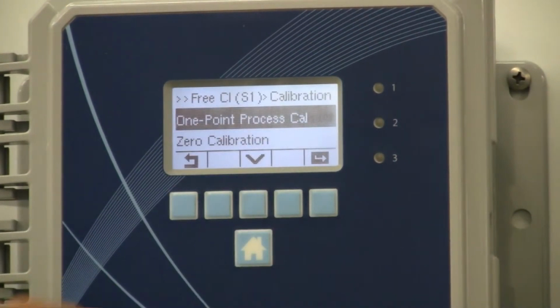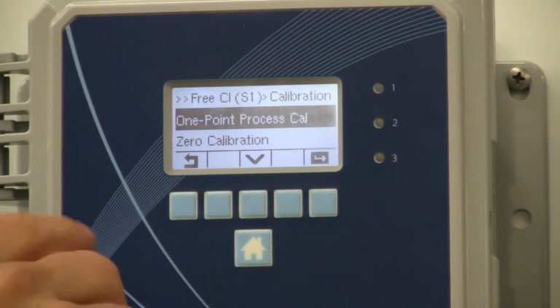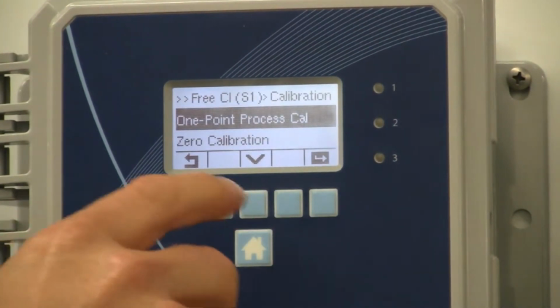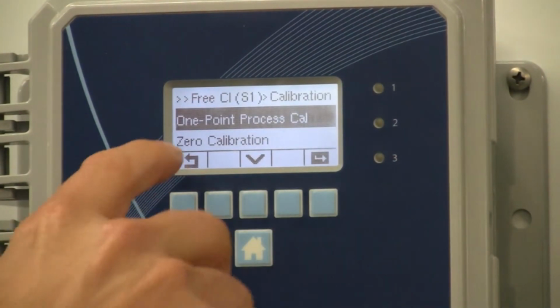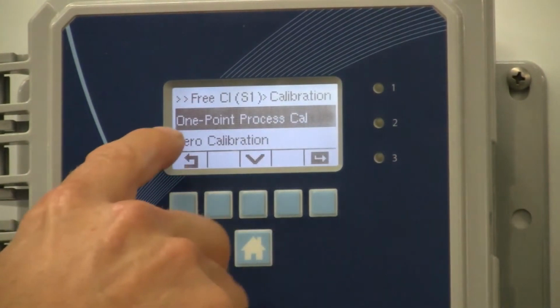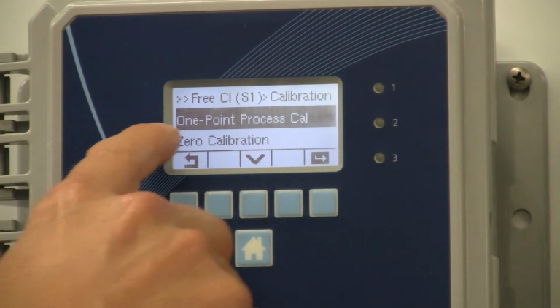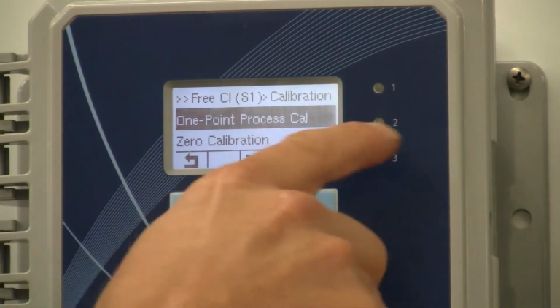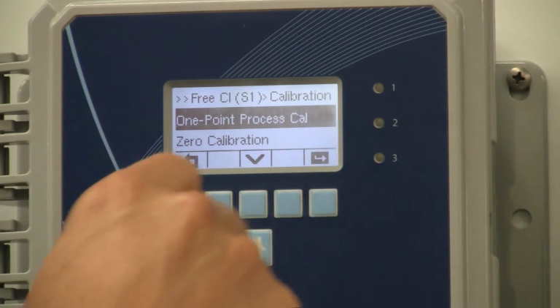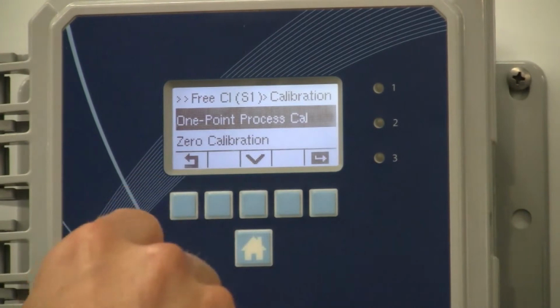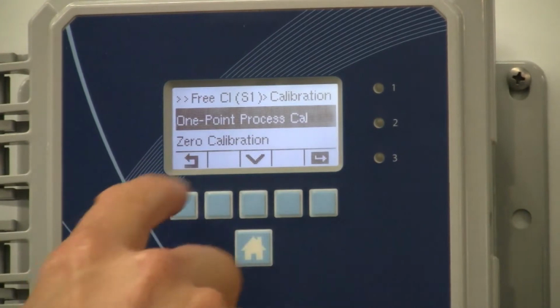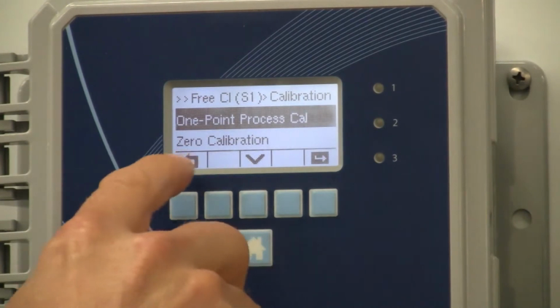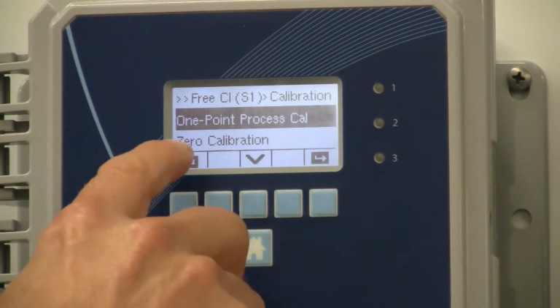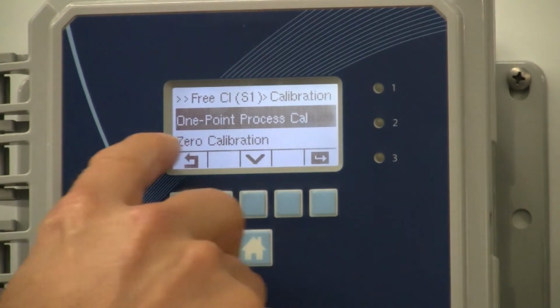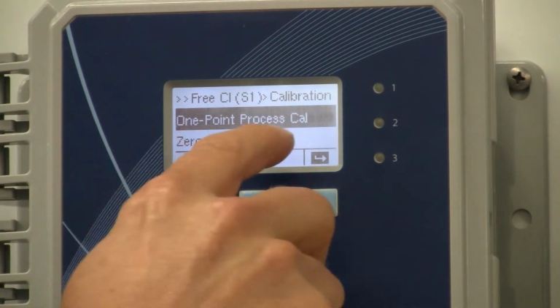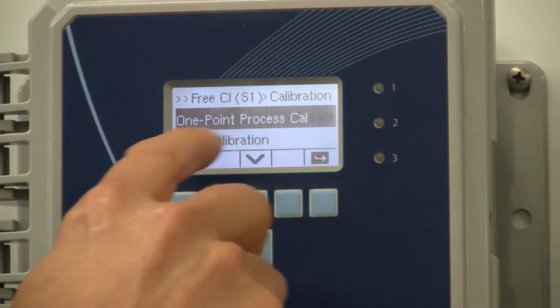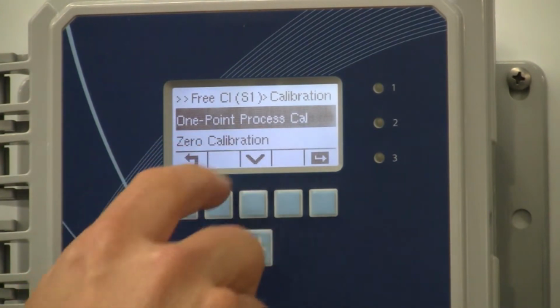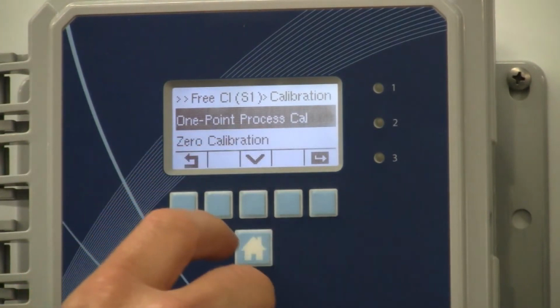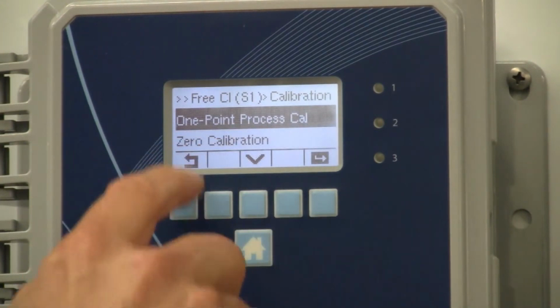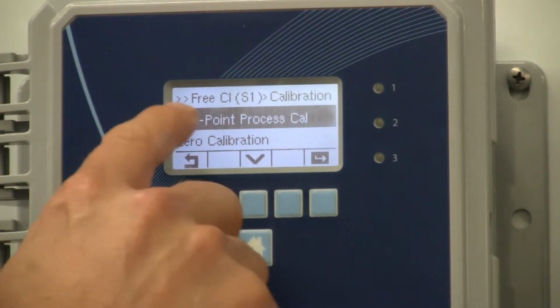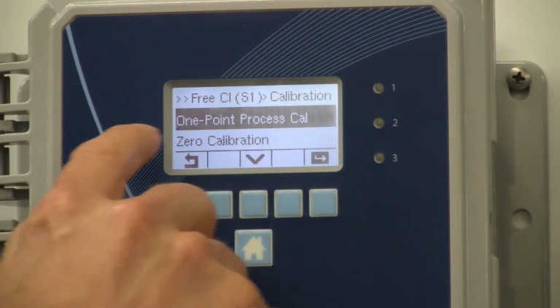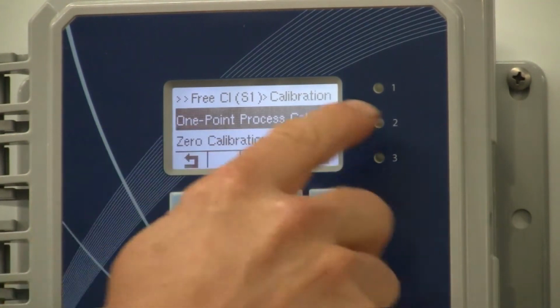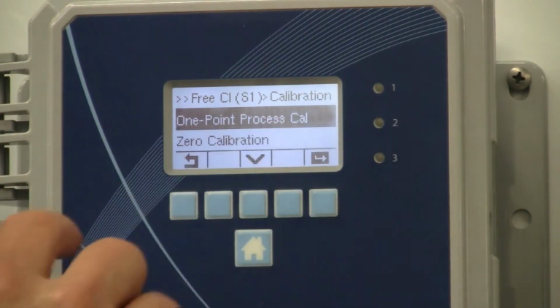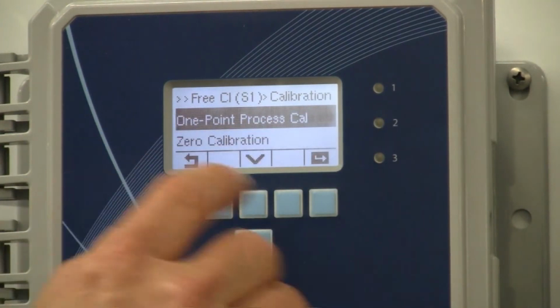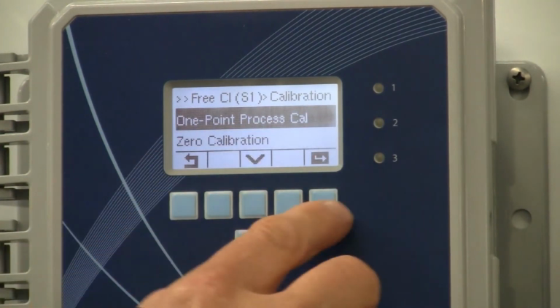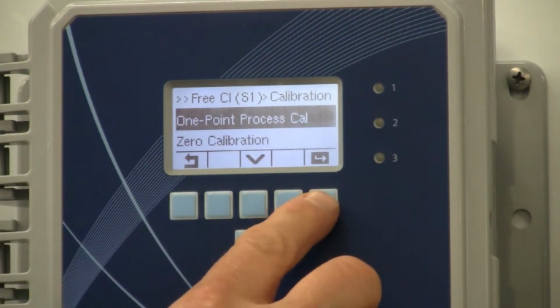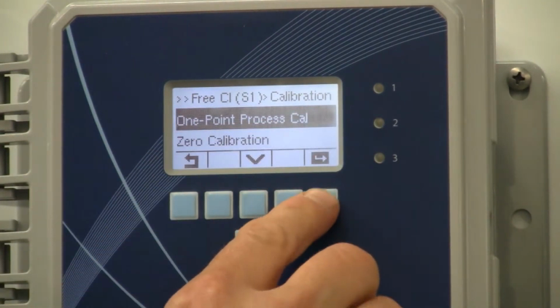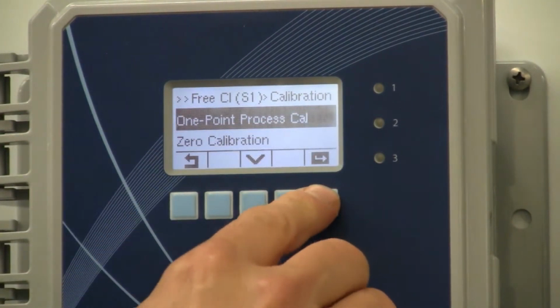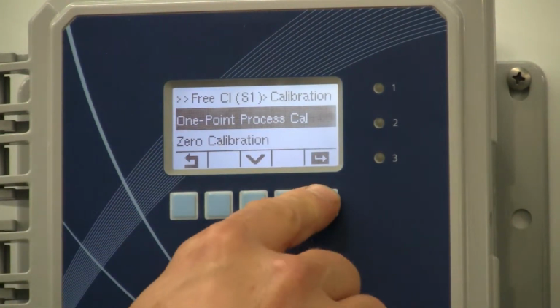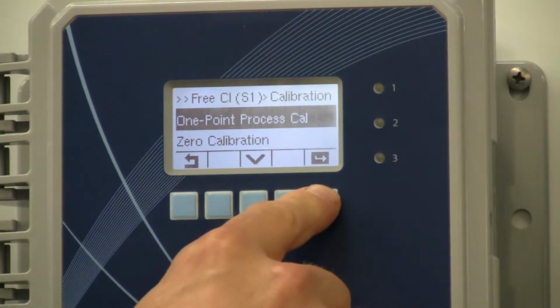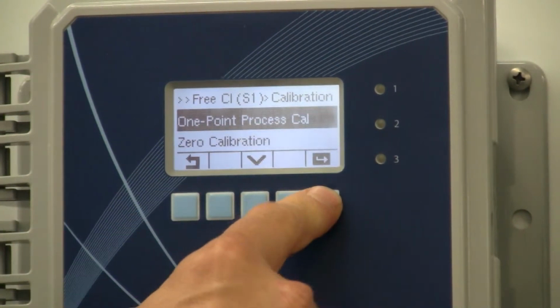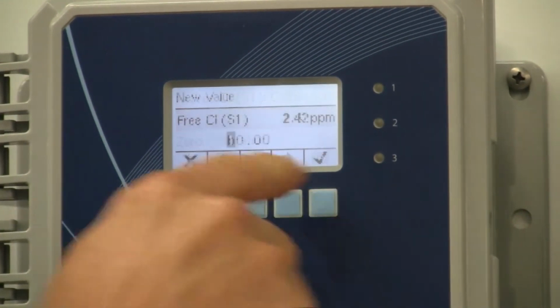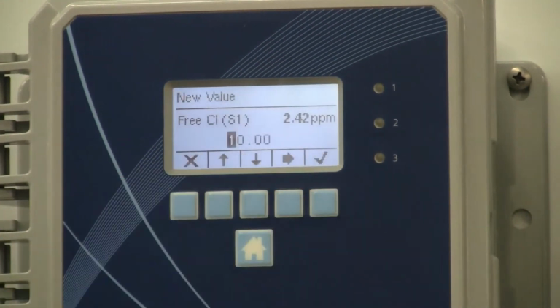You can do one point process cal or zero calibration. We are doing one point process cal — enter.